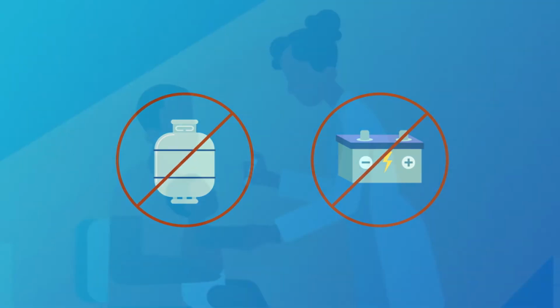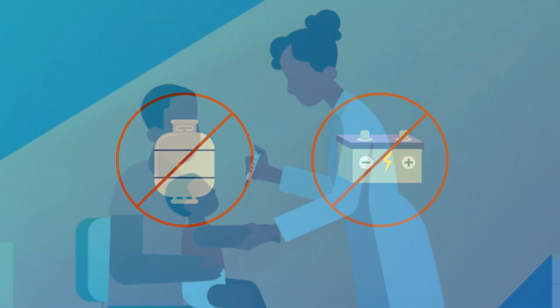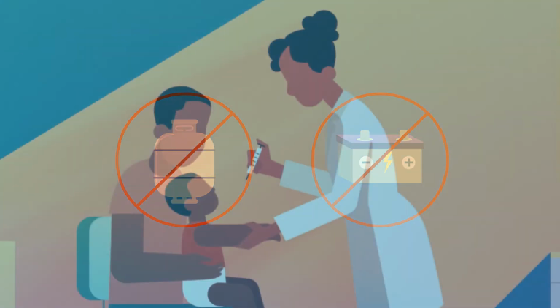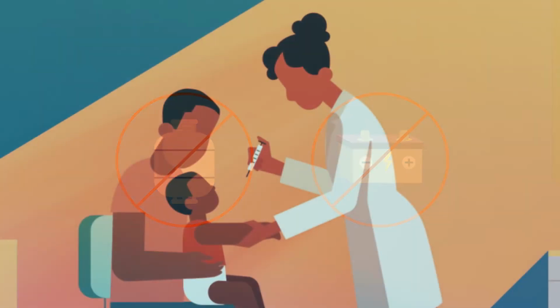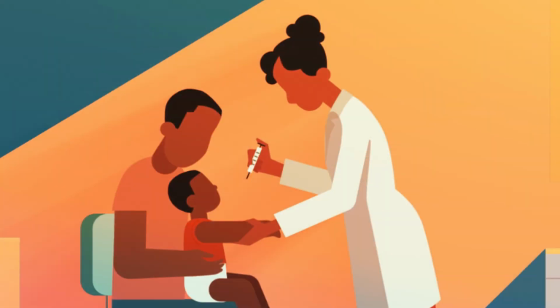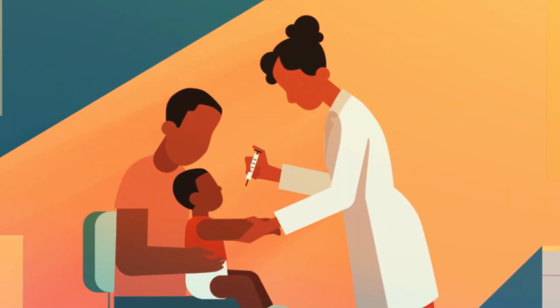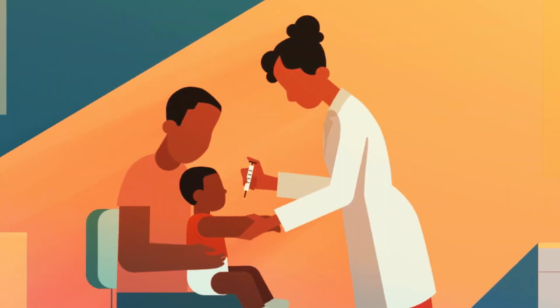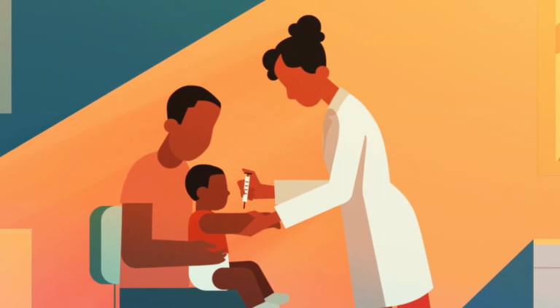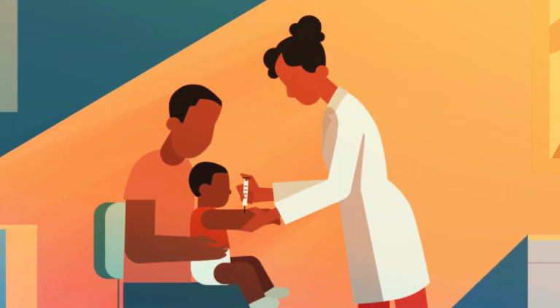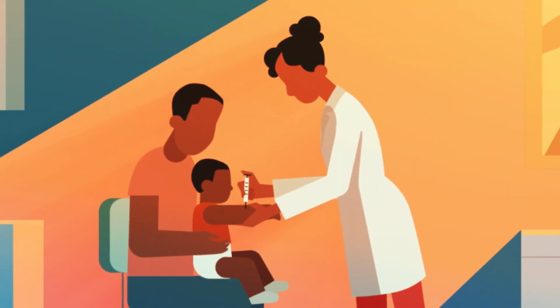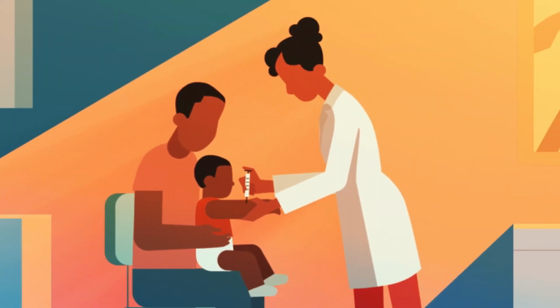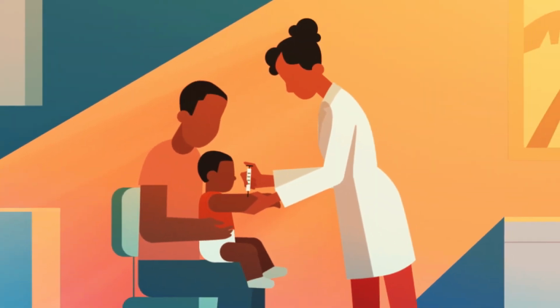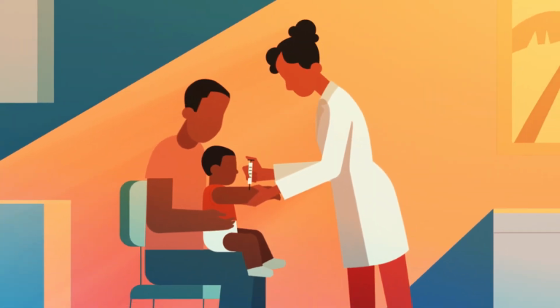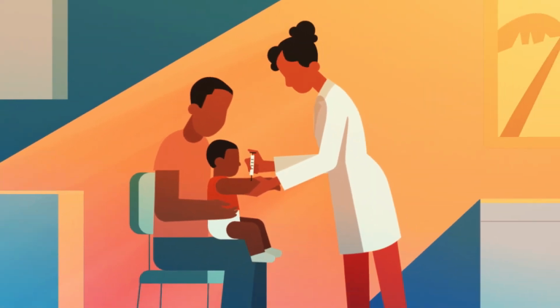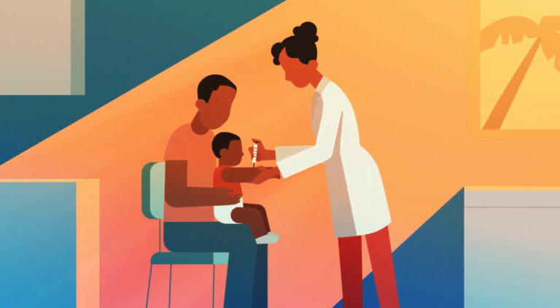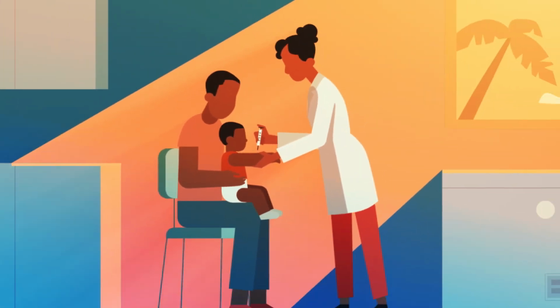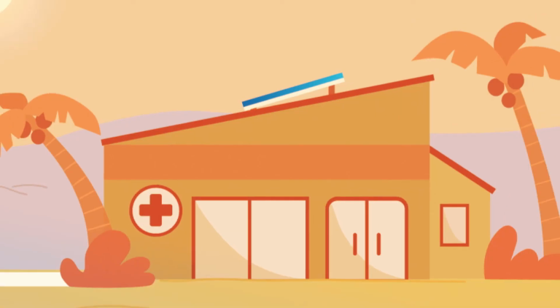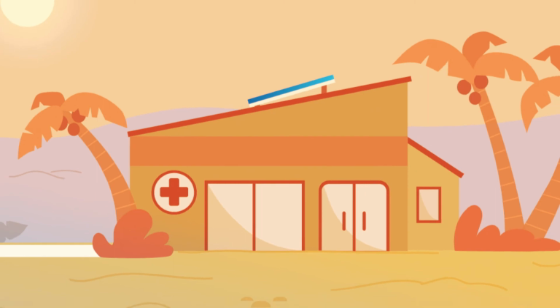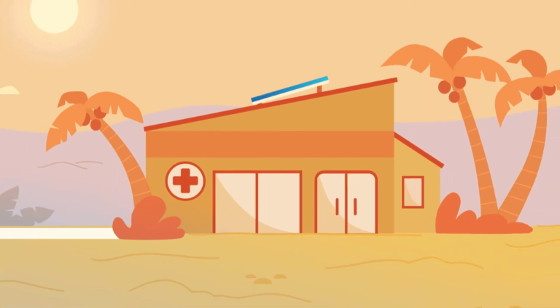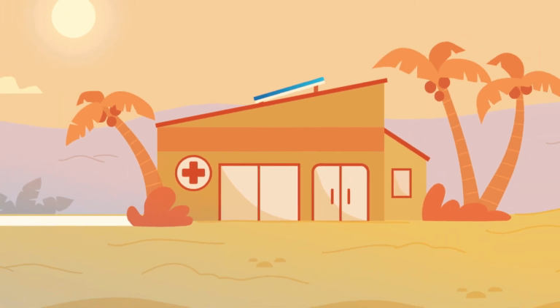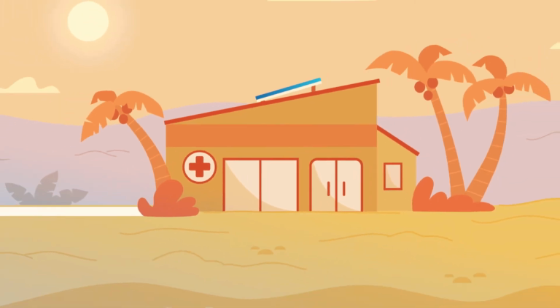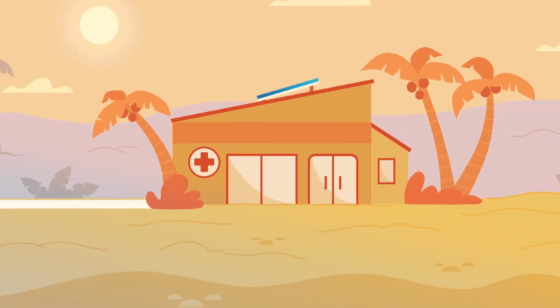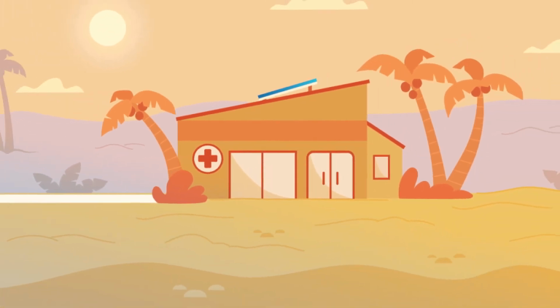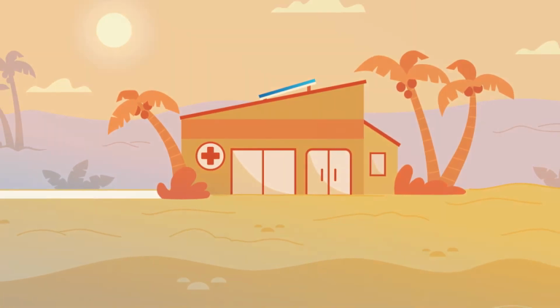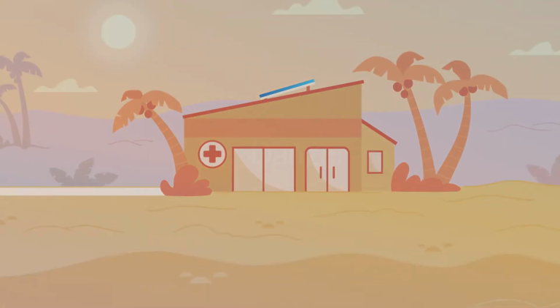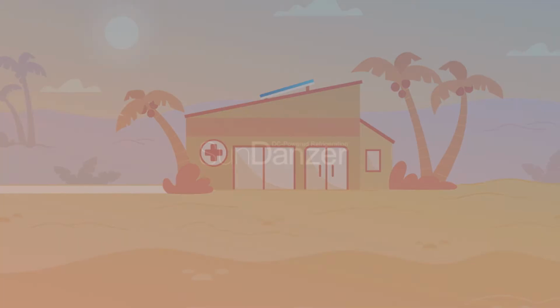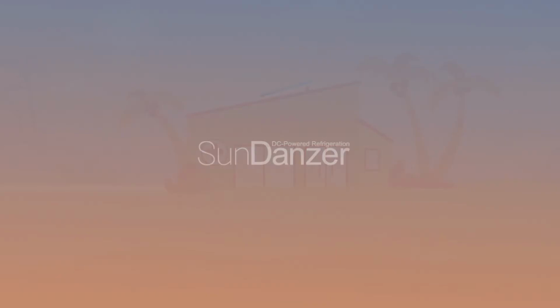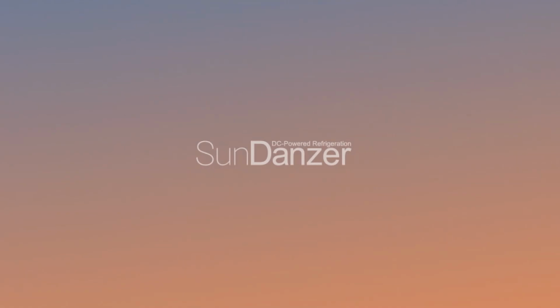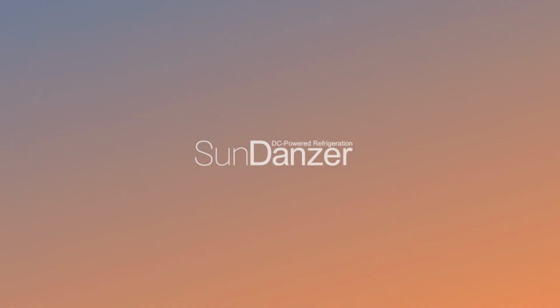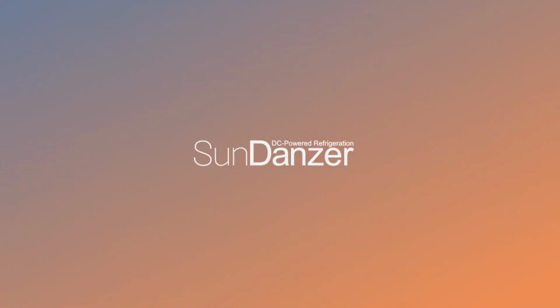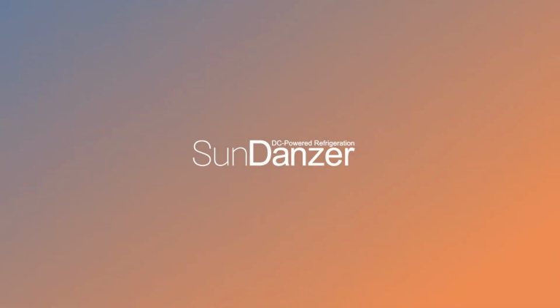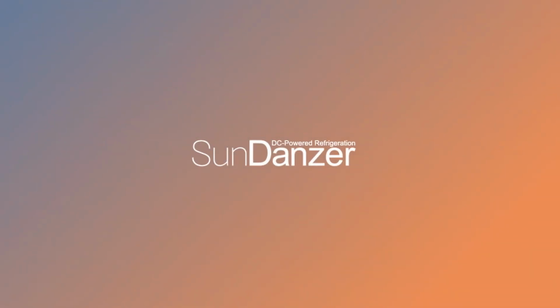Reliable vaccine refrigeration should be available to everyone, no matter where they live. With Sundanzer, that's possible.